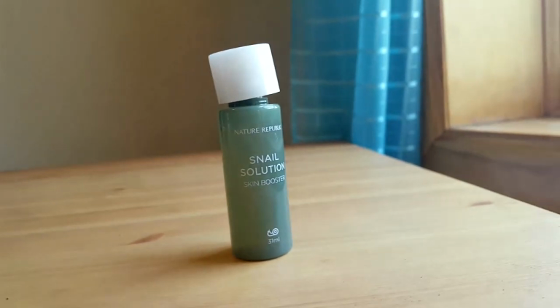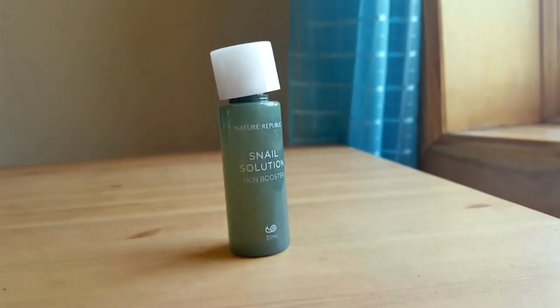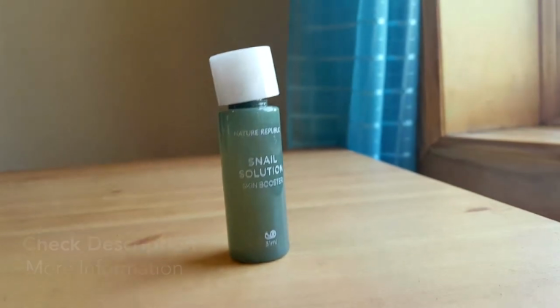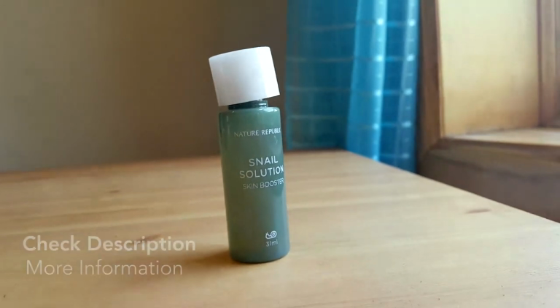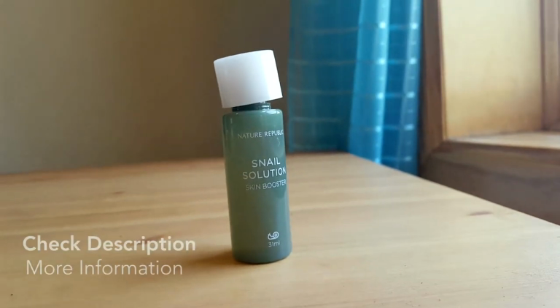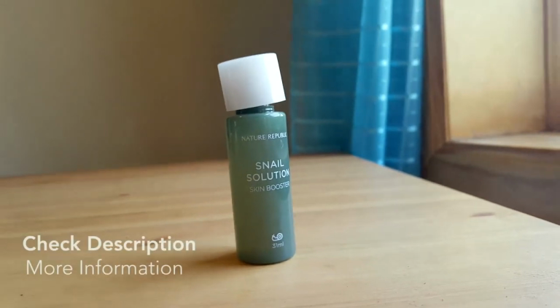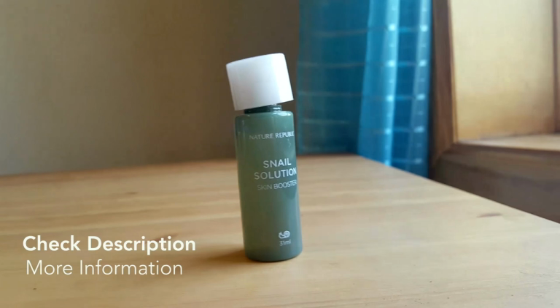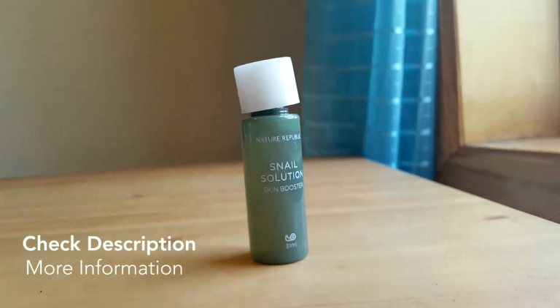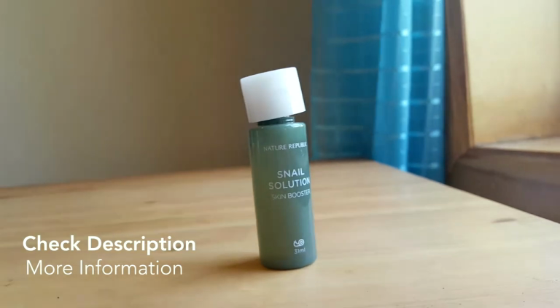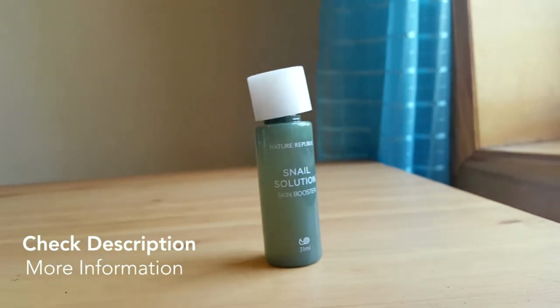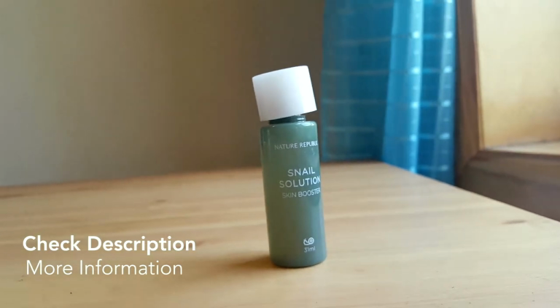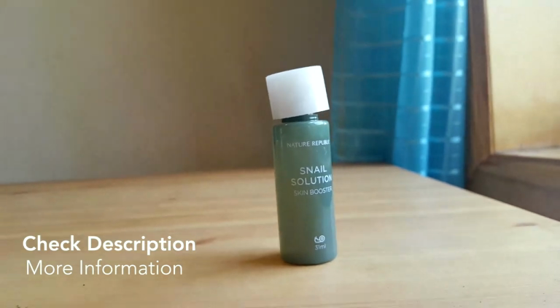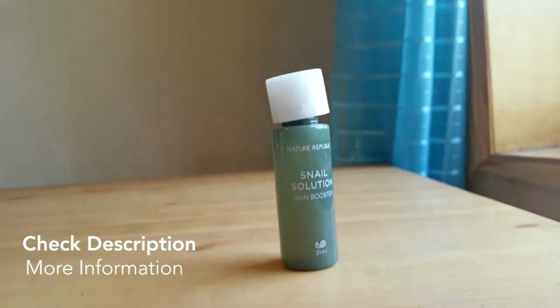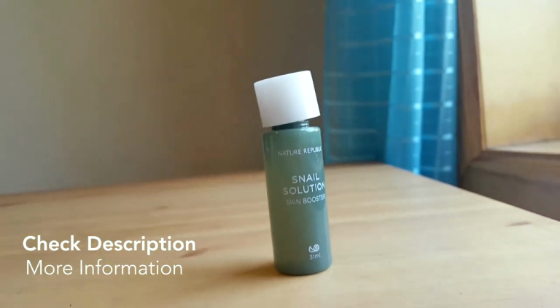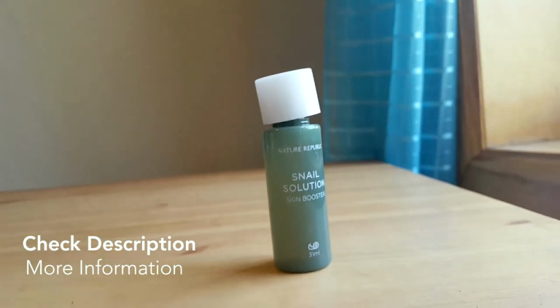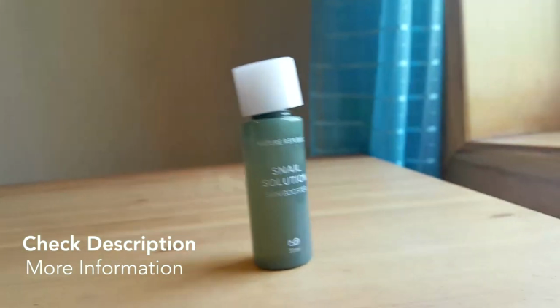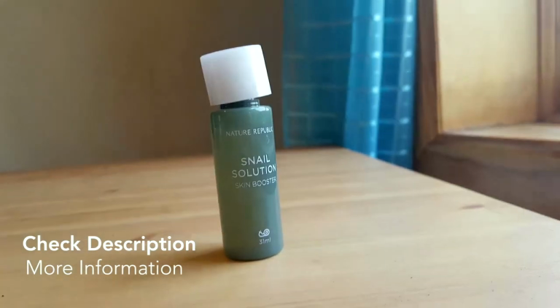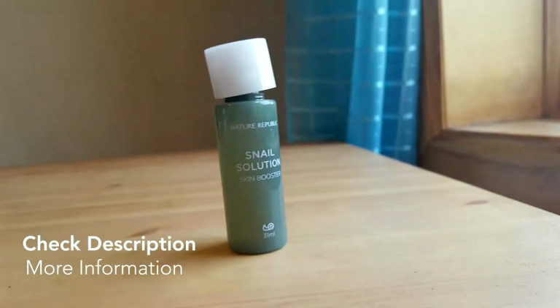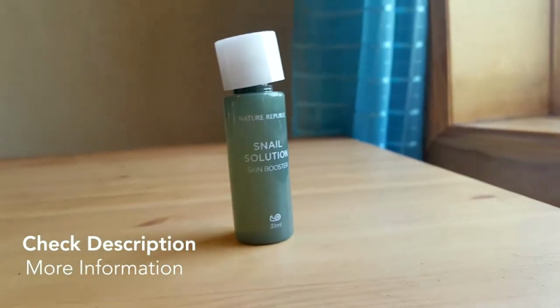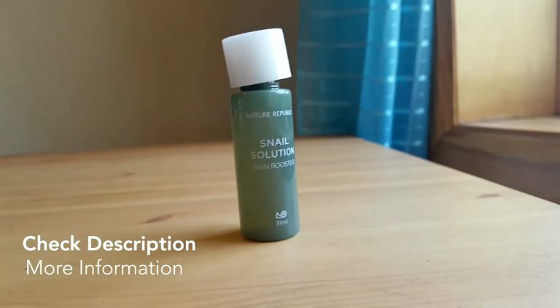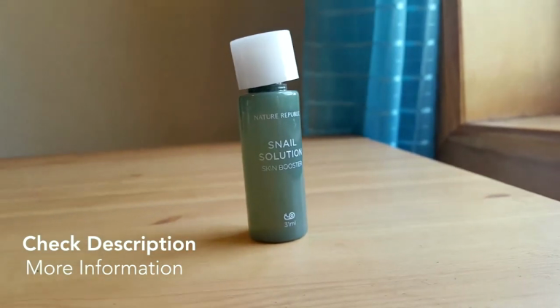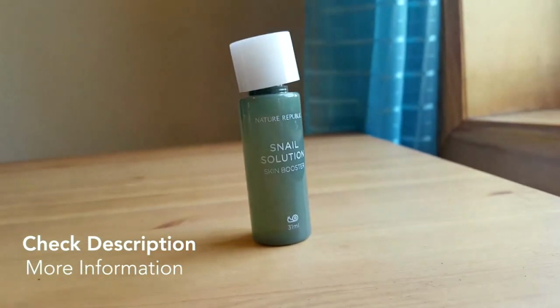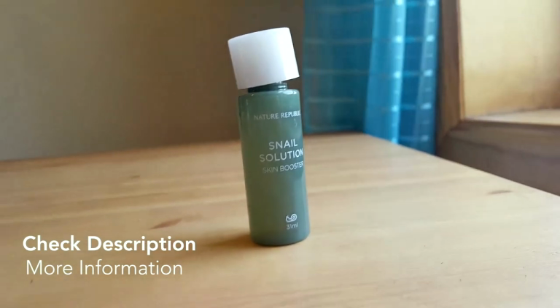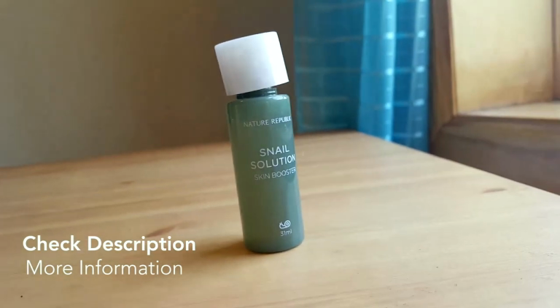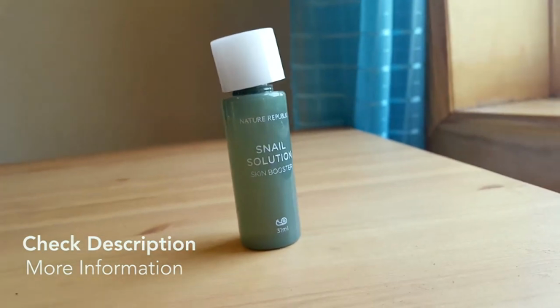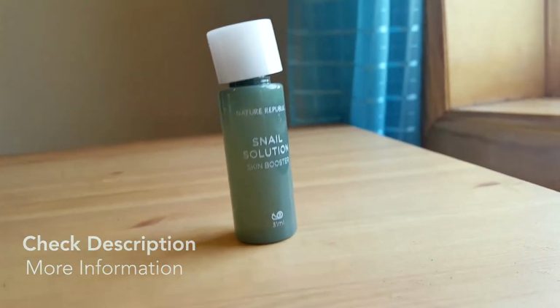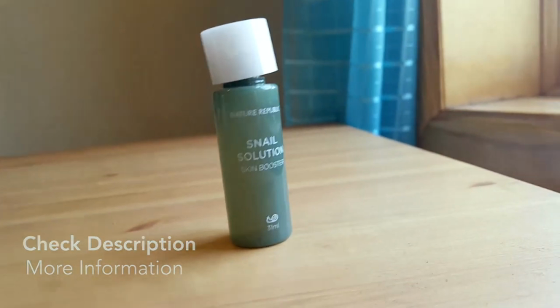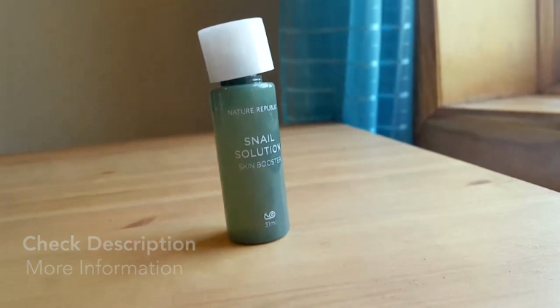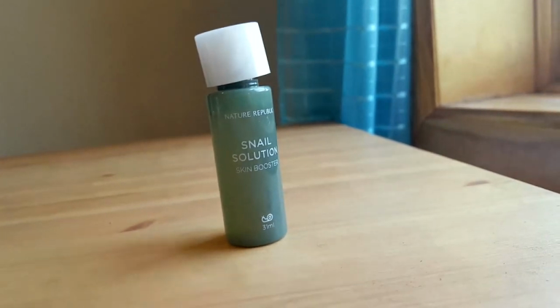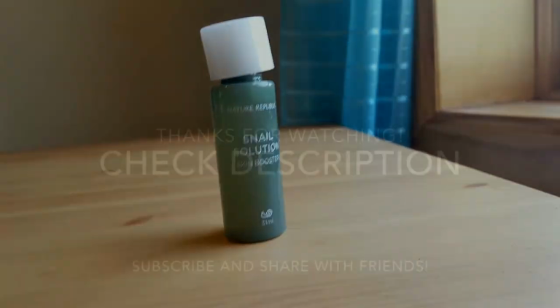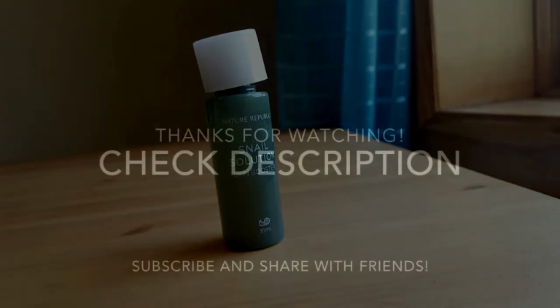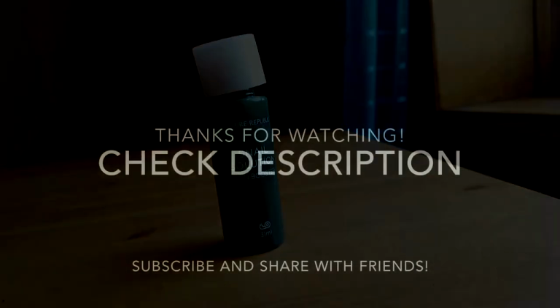Definitely check this out so you can understand what I mean by brightening your skin and making your skin feel more awake. Thank you so much for watching this video.